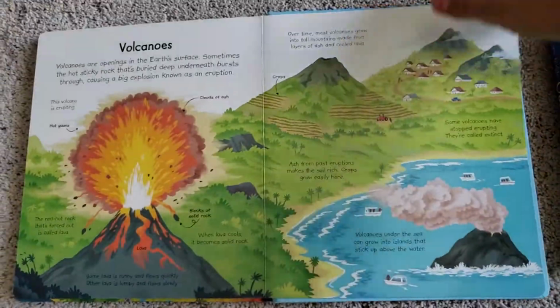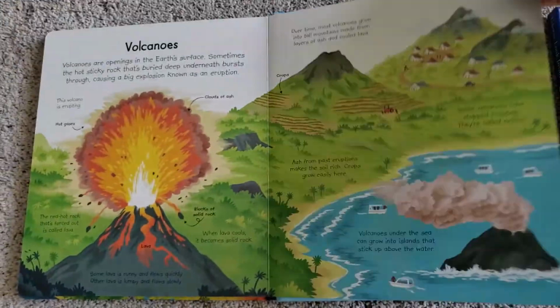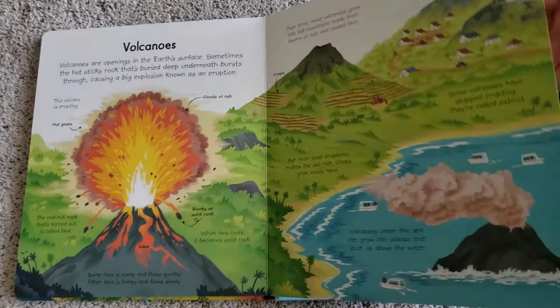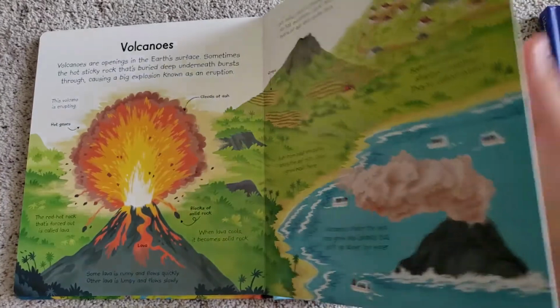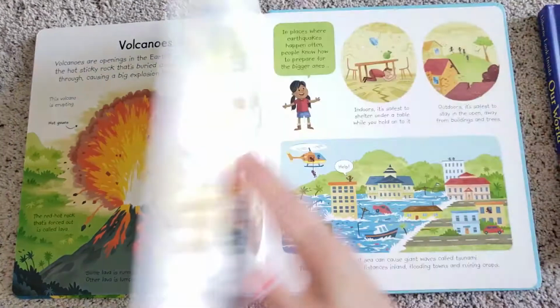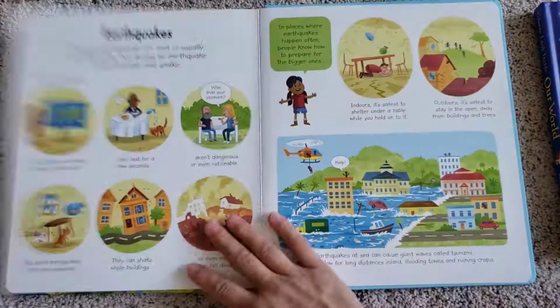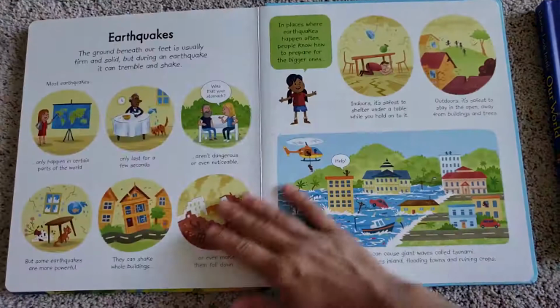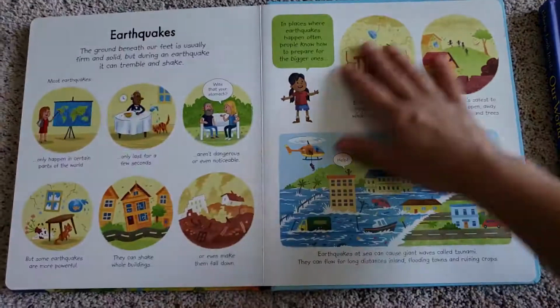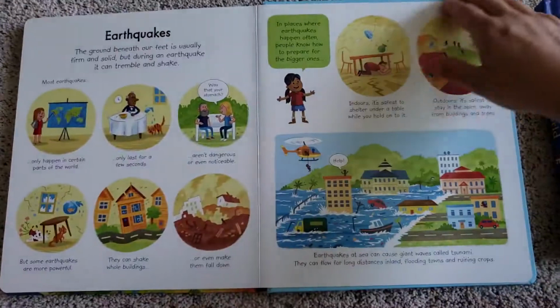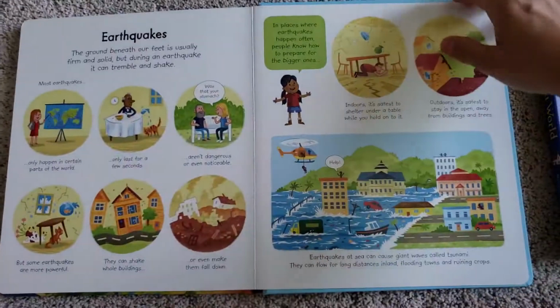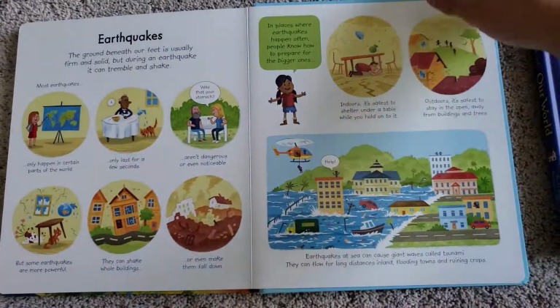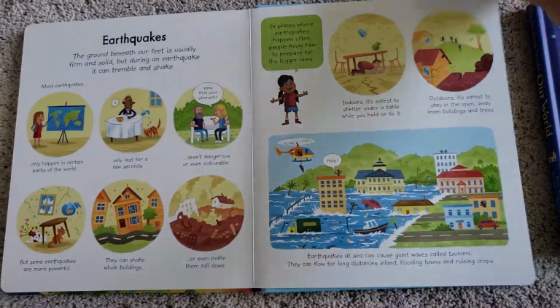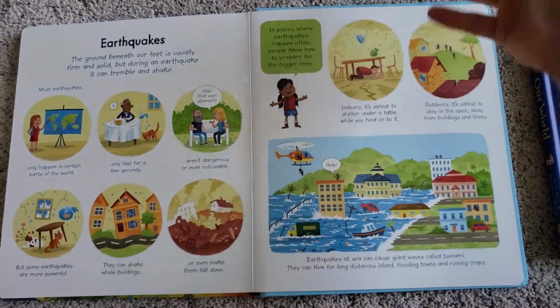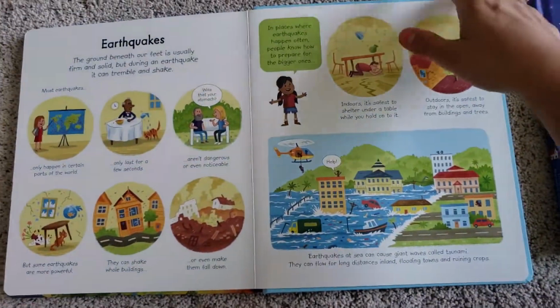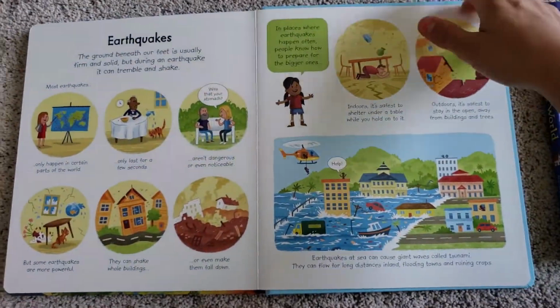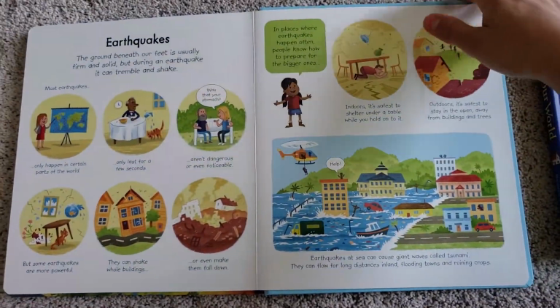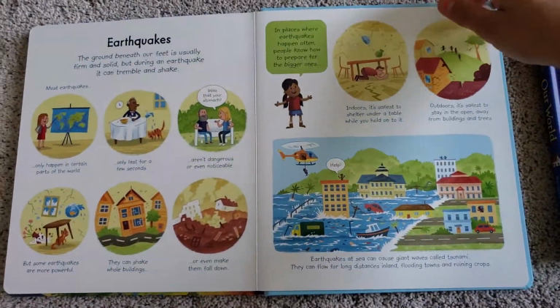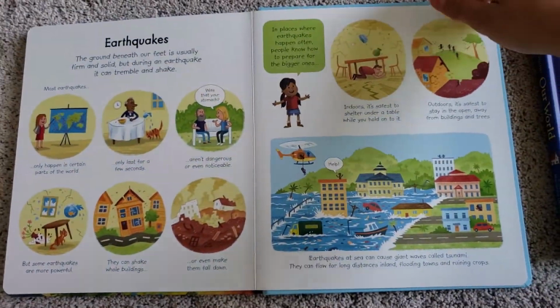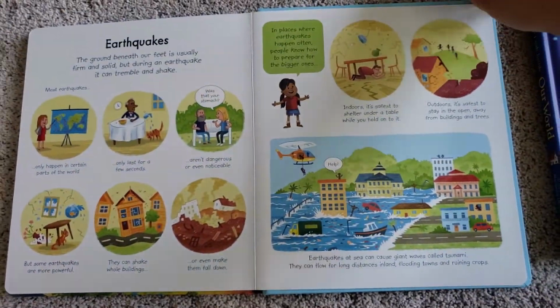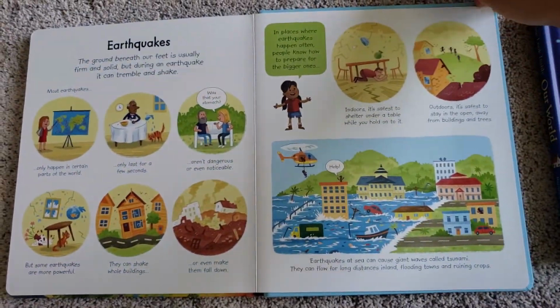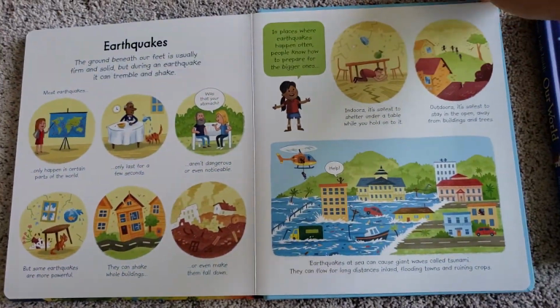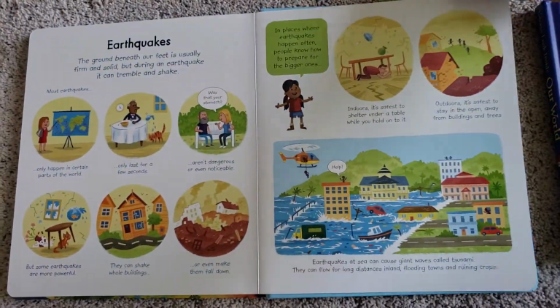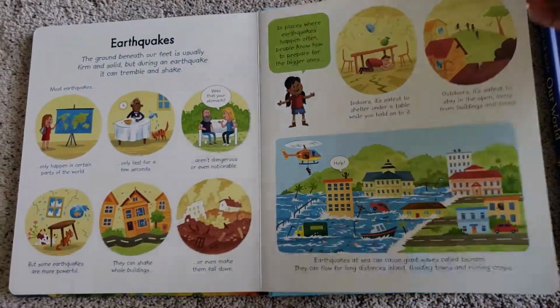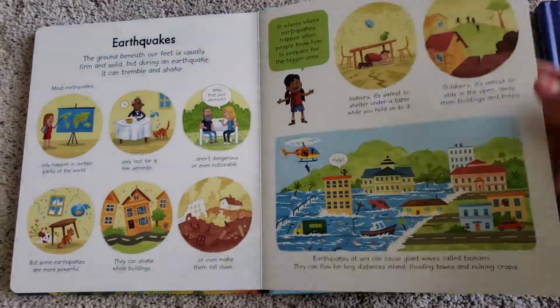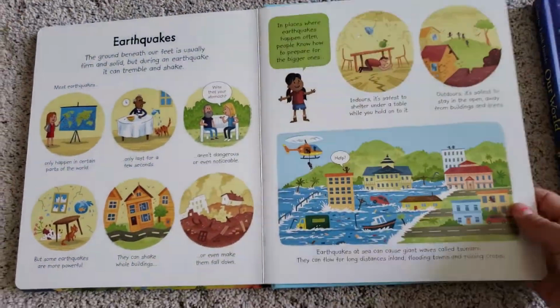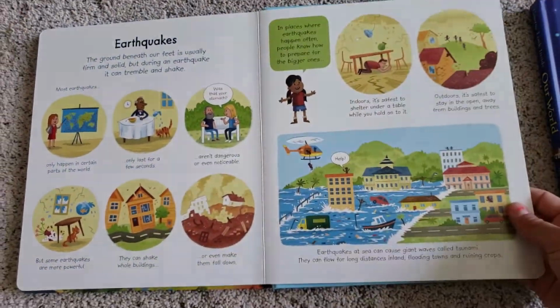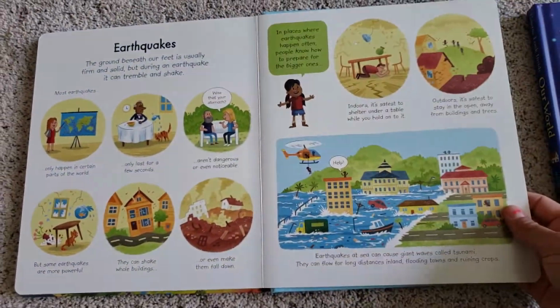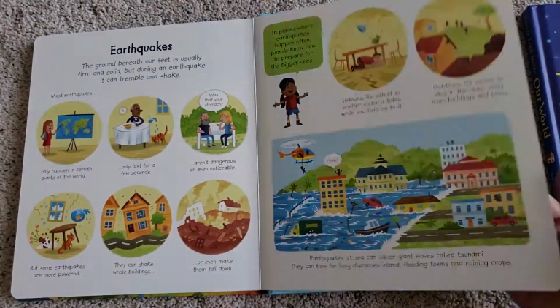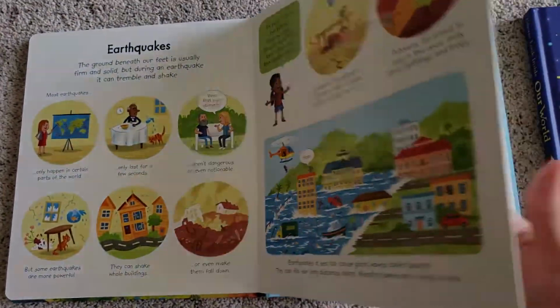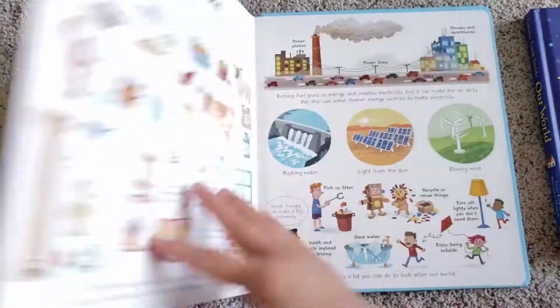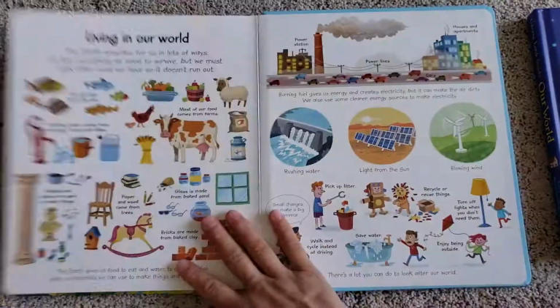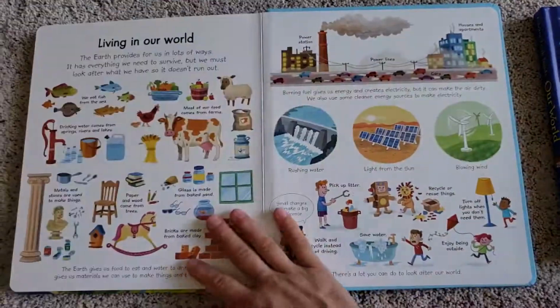I love that volcano exploding — looks so cool. And here are the earthquakes pages.